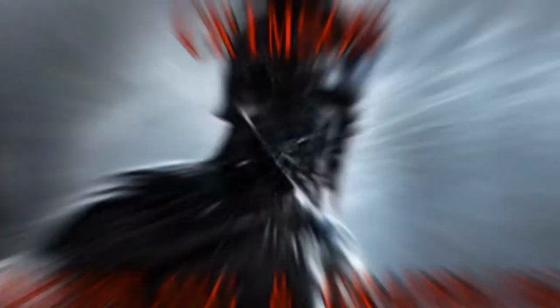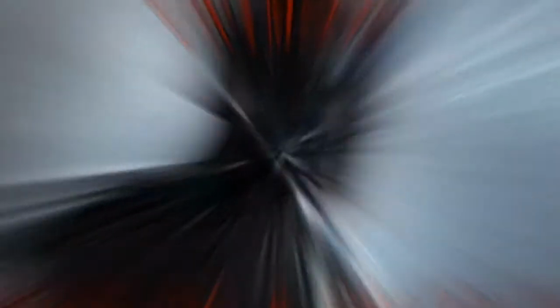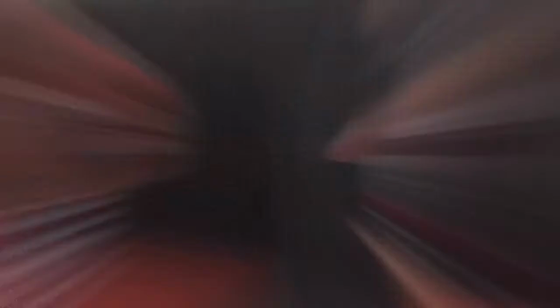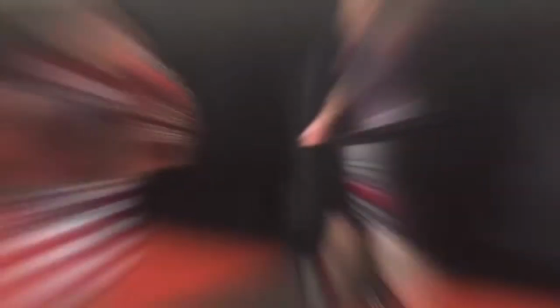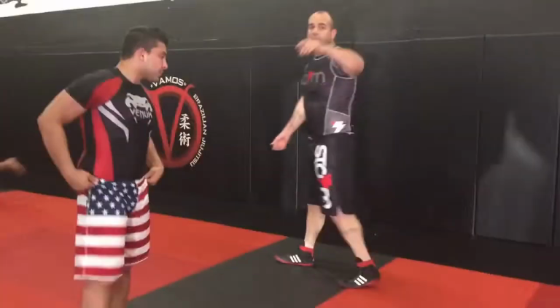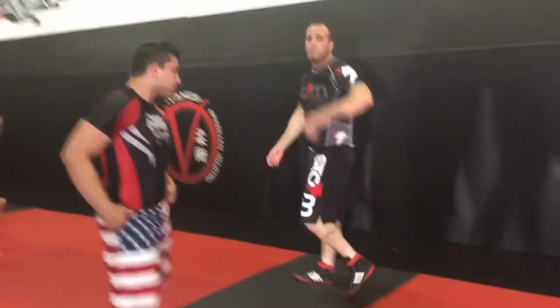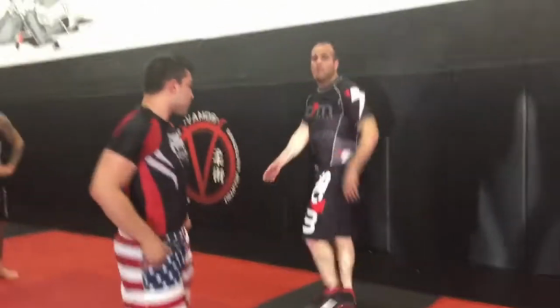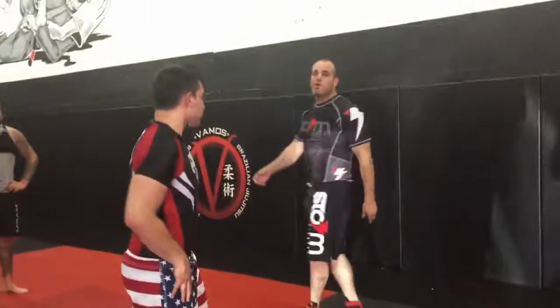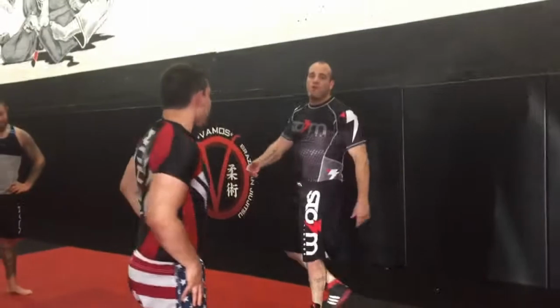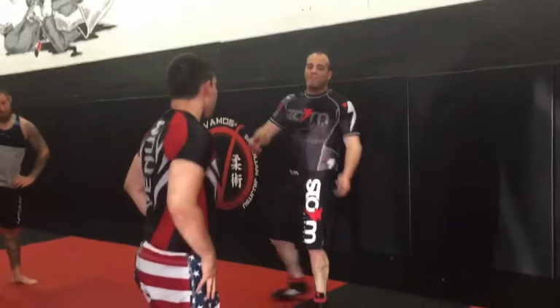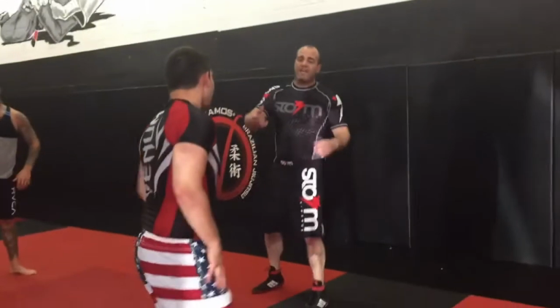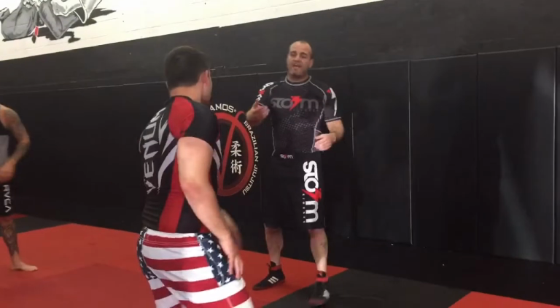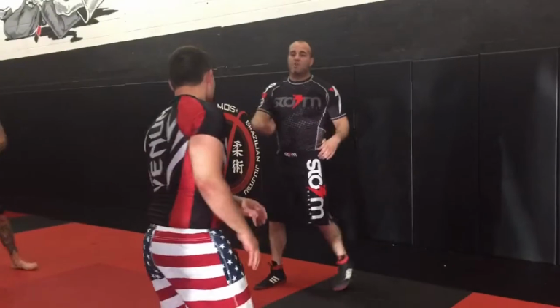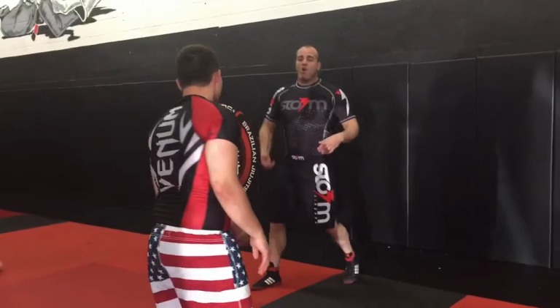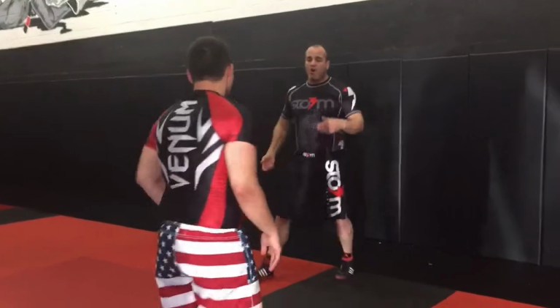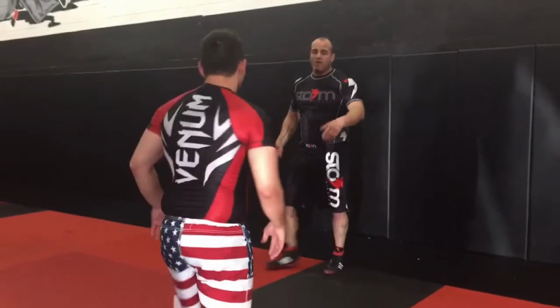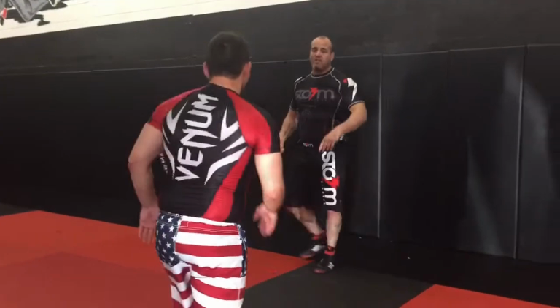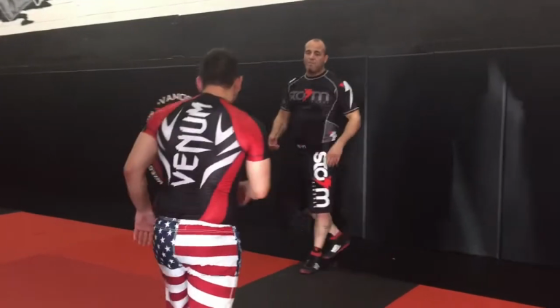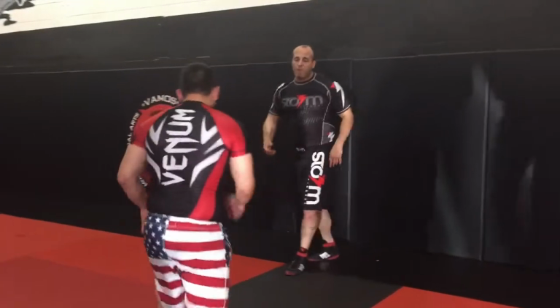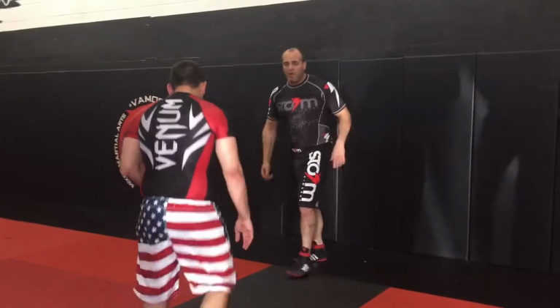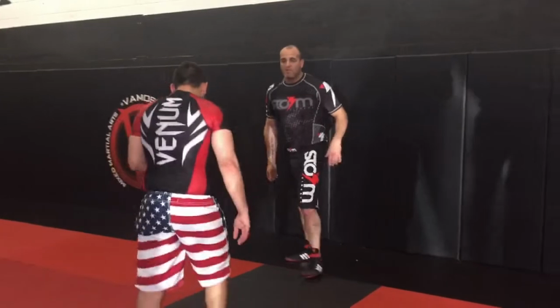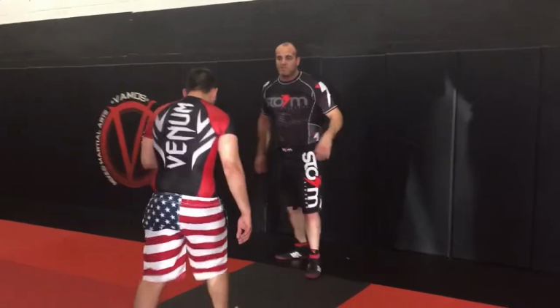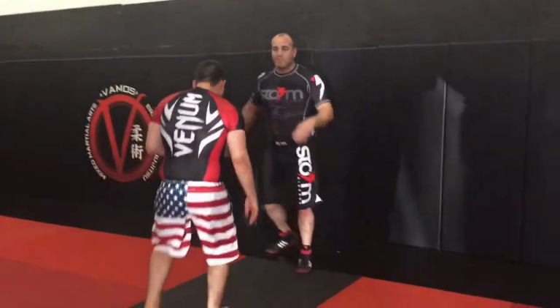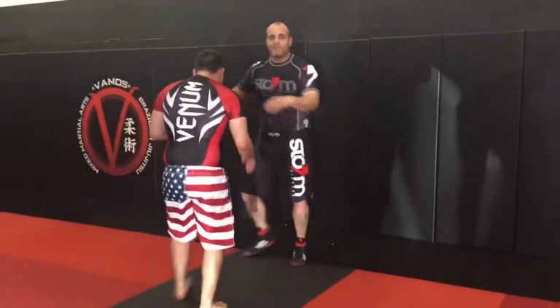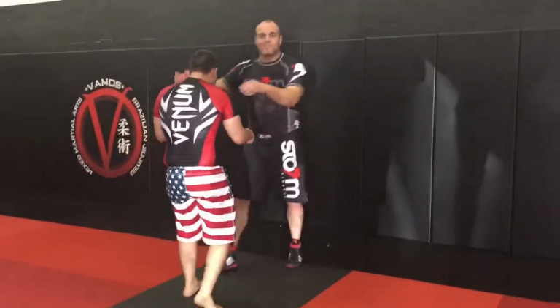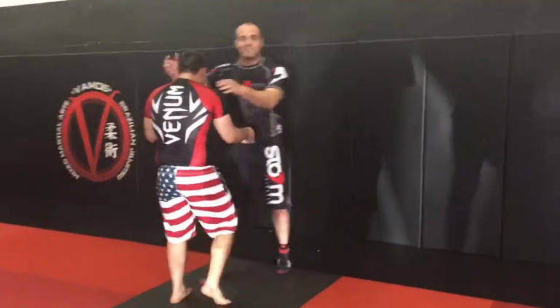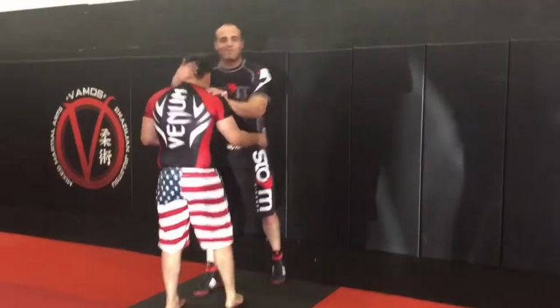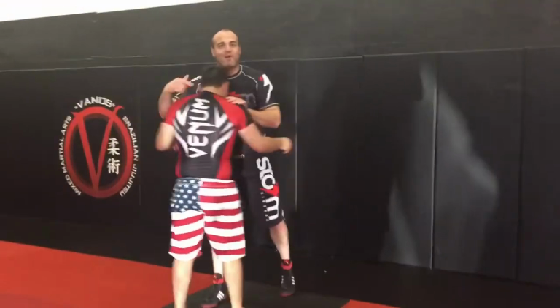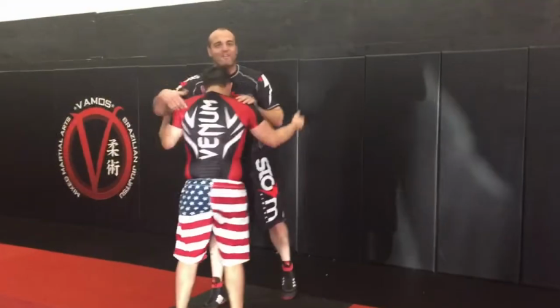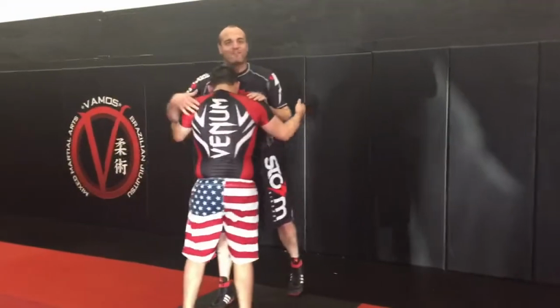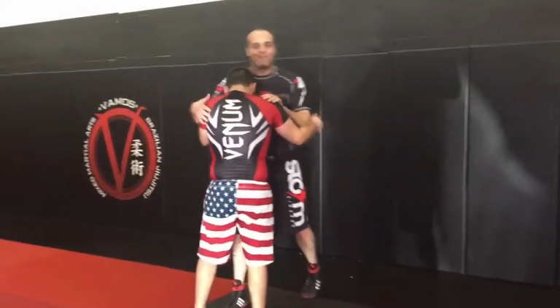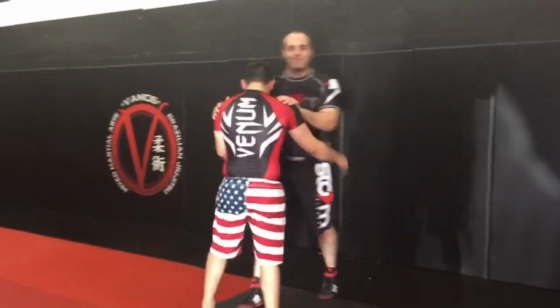Alright guys, check it out. We're going to work off the cage. Already here with my partner, Mr. Patriotism. Love it. It's awesome.